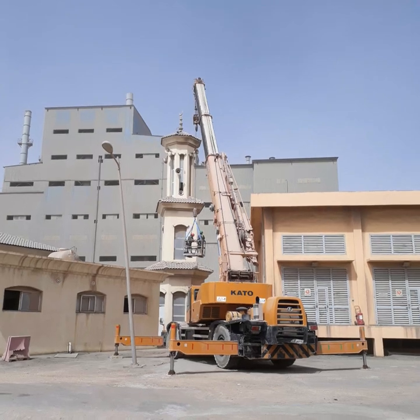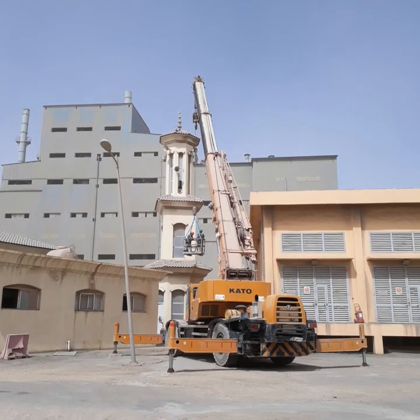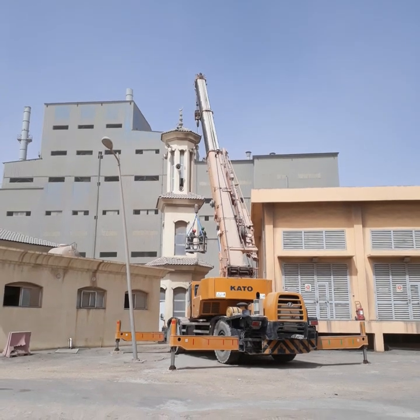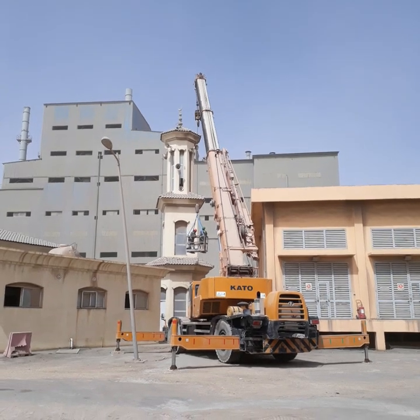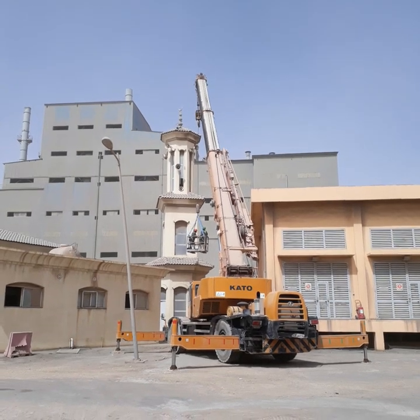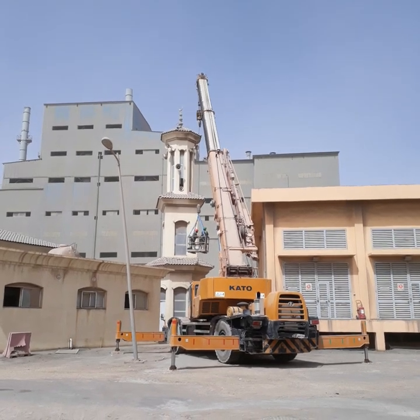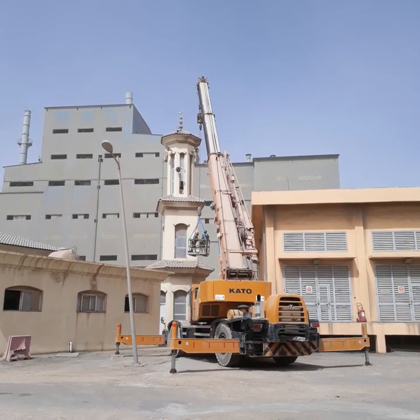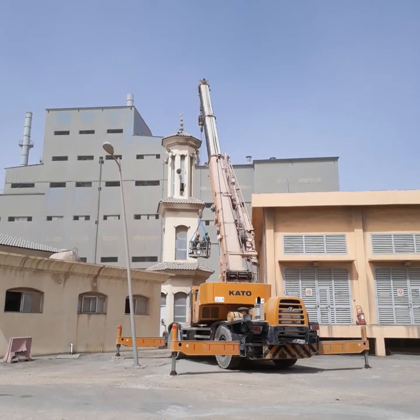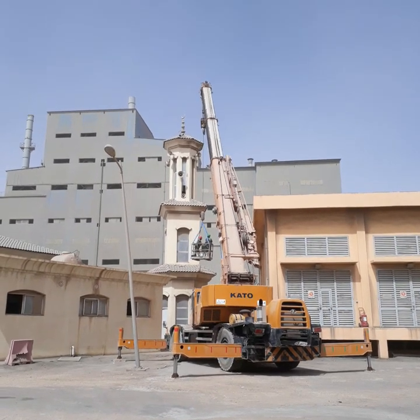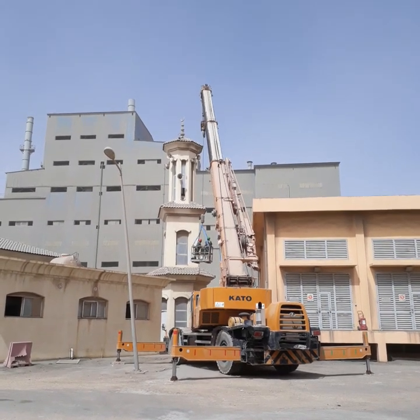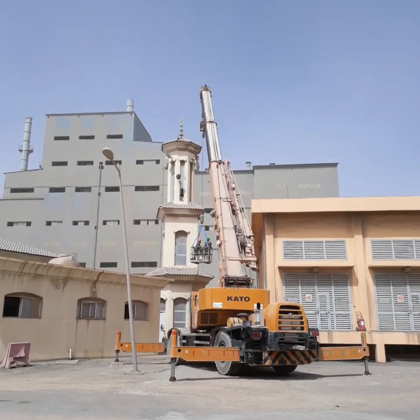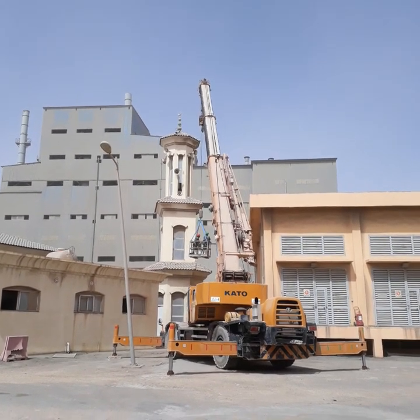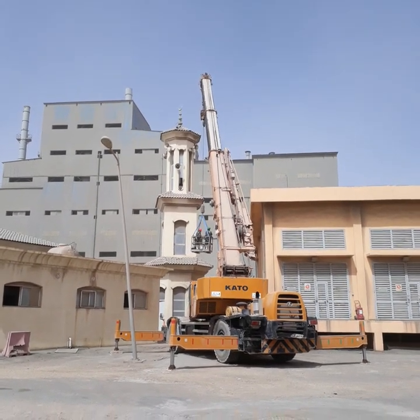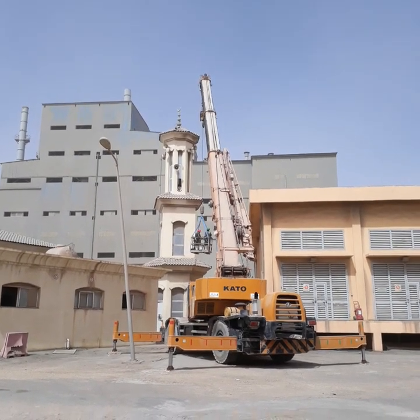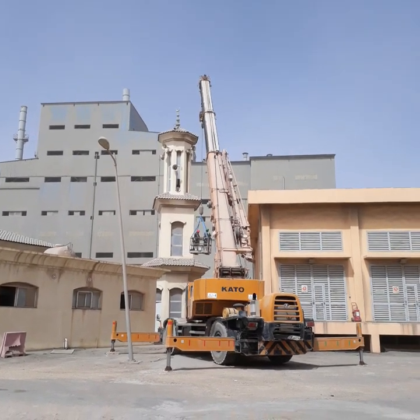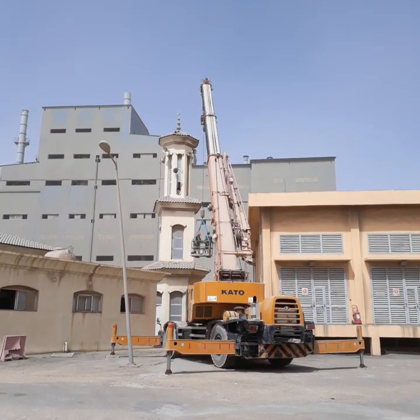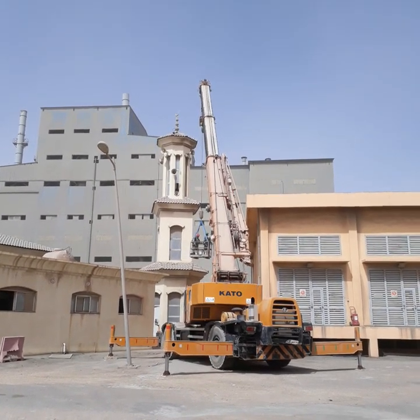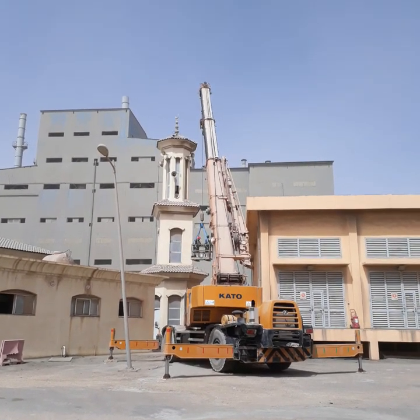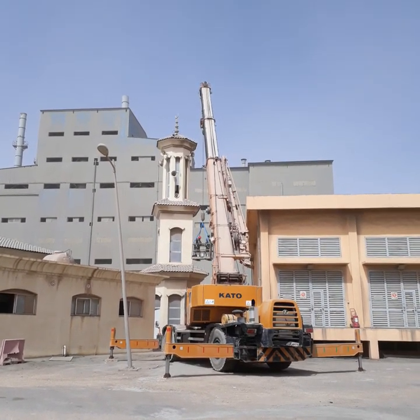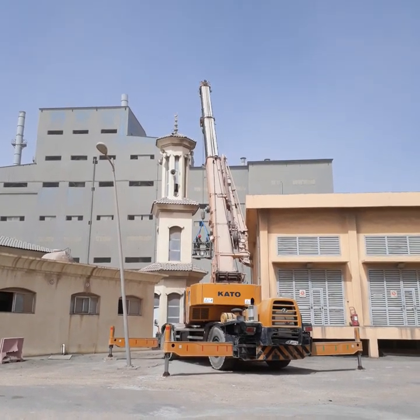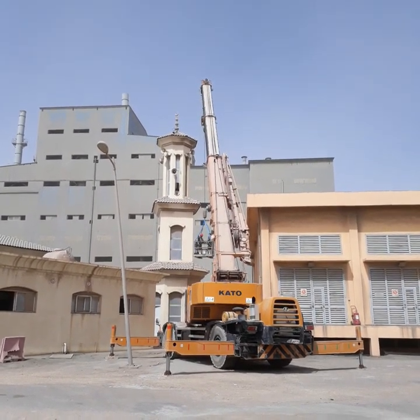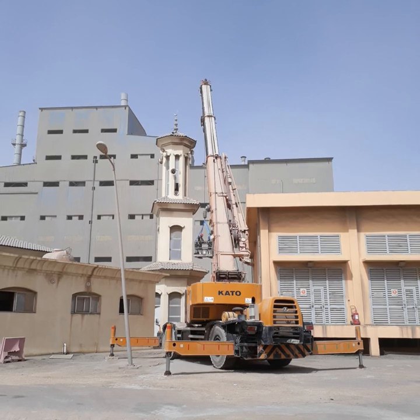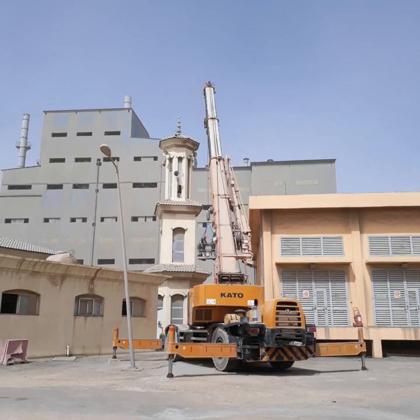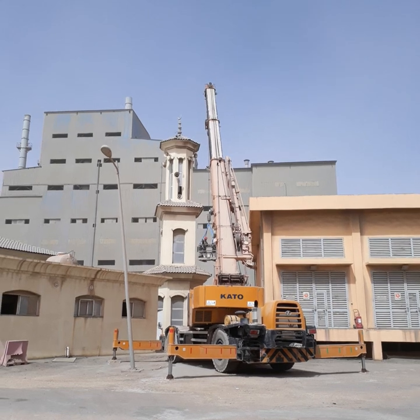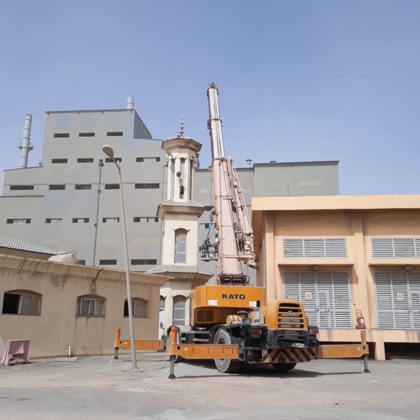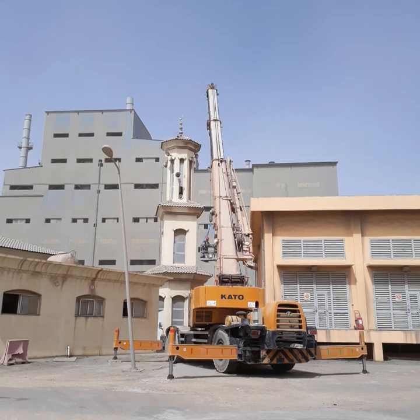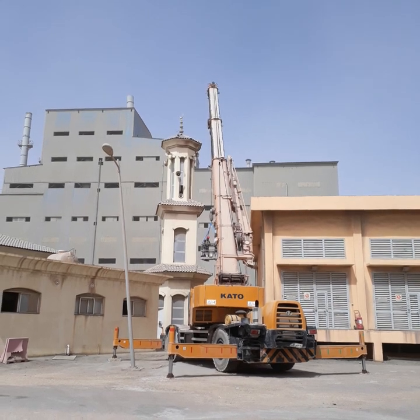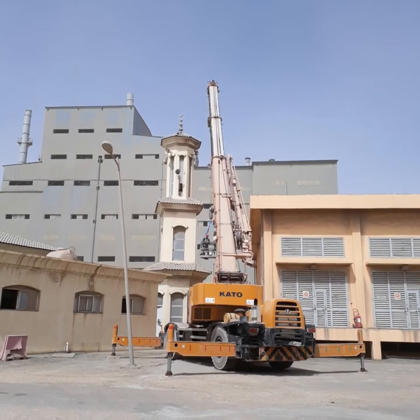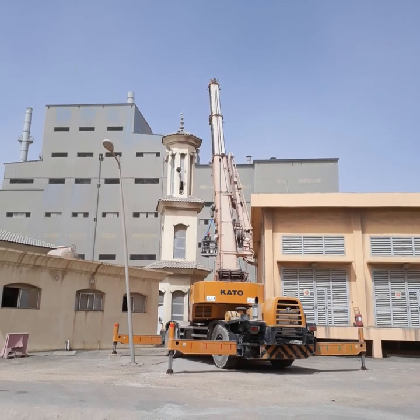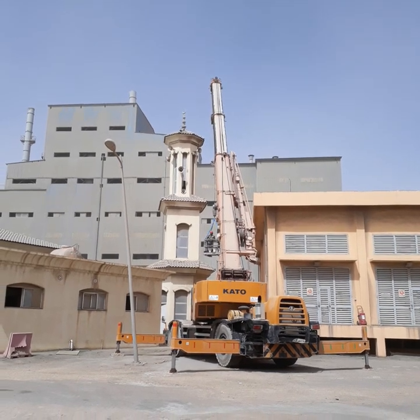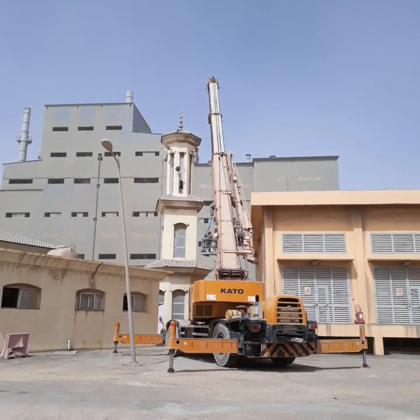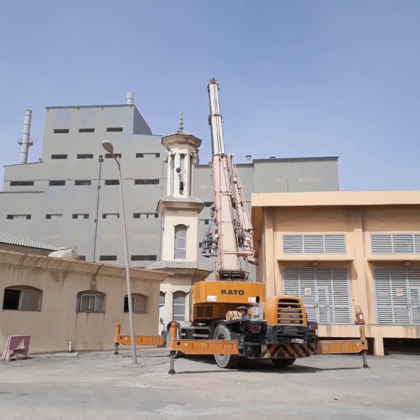Hello guys, this is the lifting of speakers to the top of the mosque.